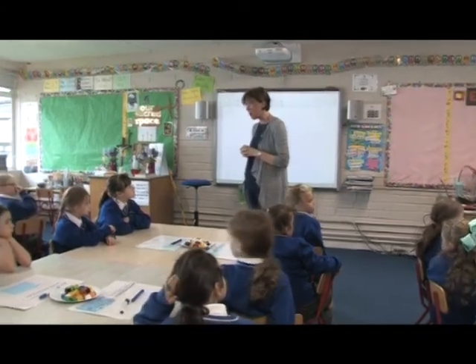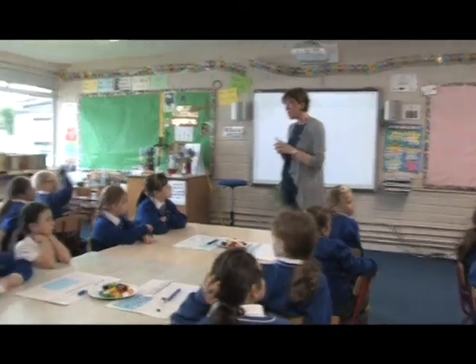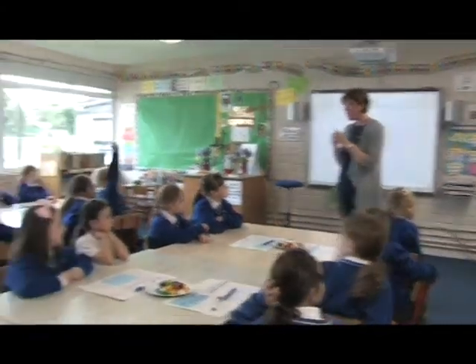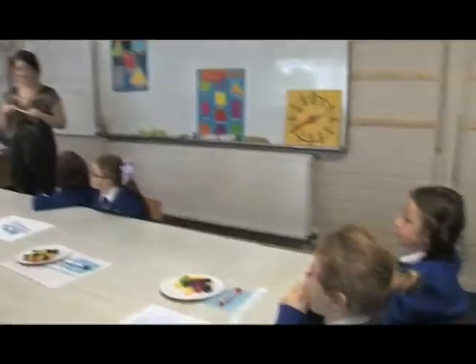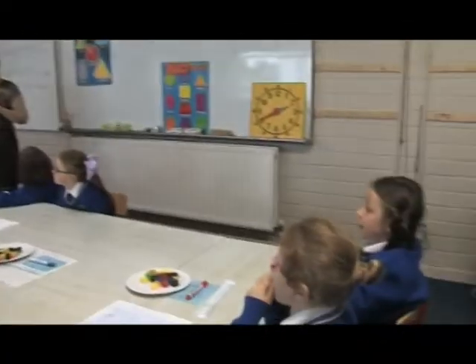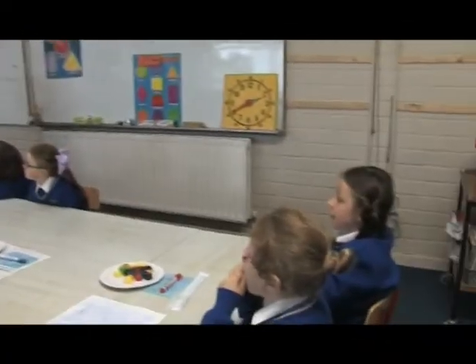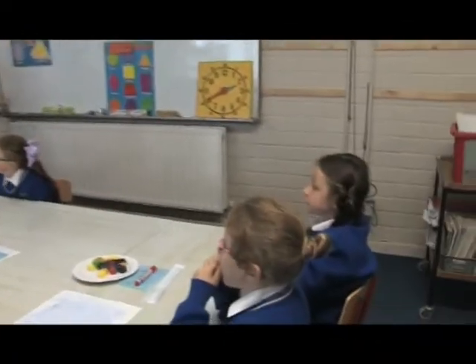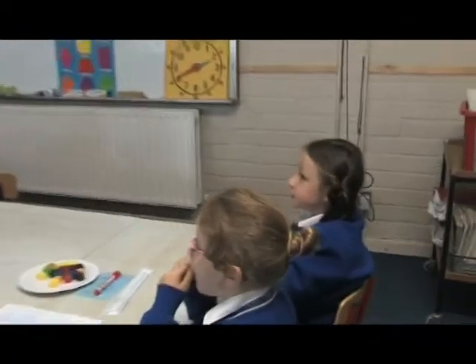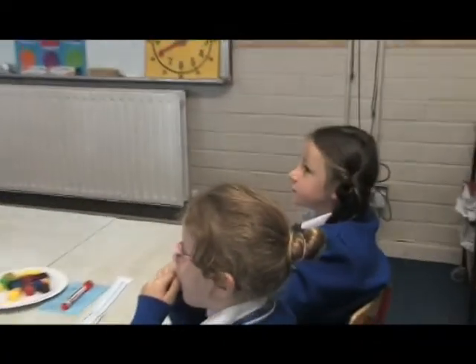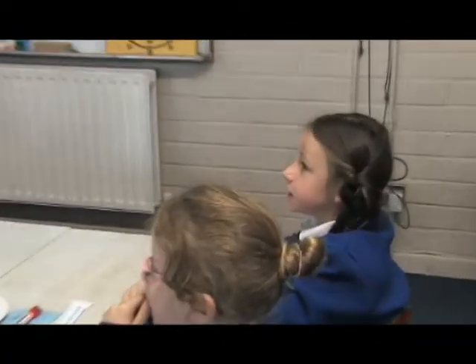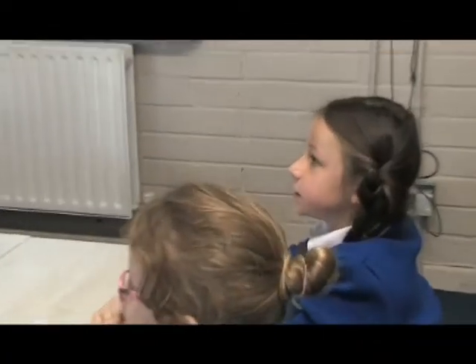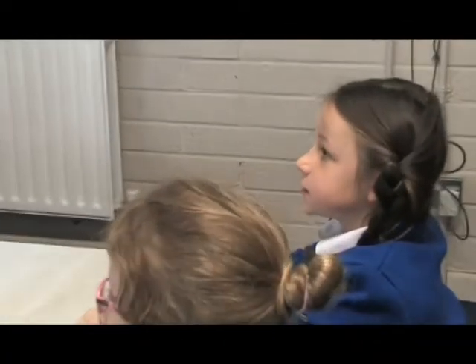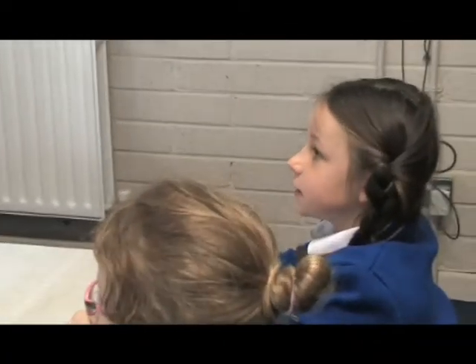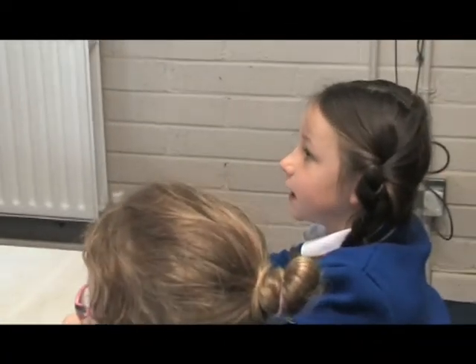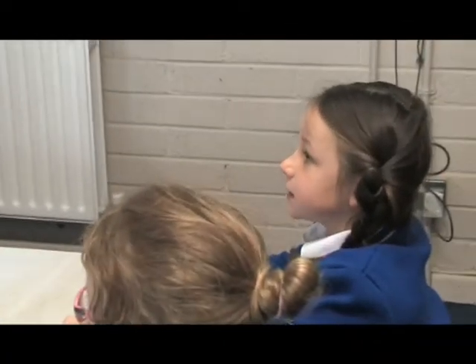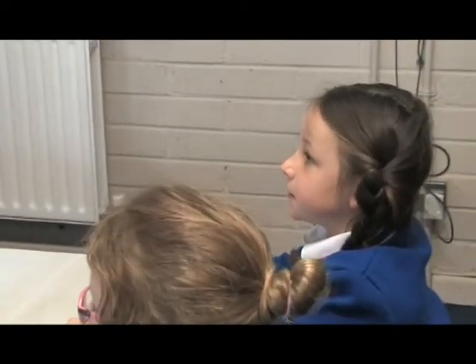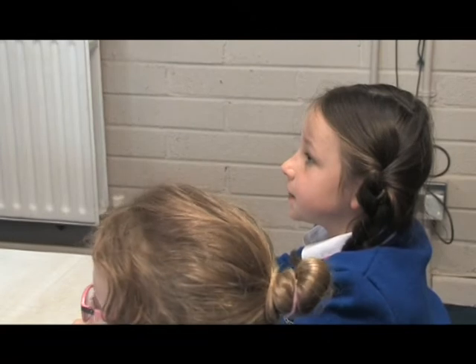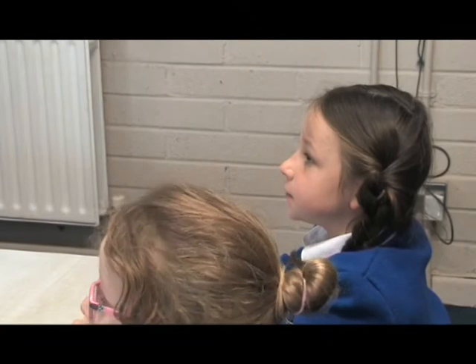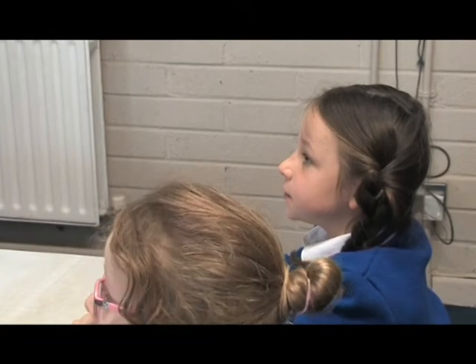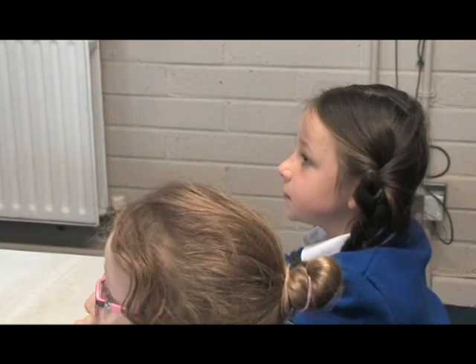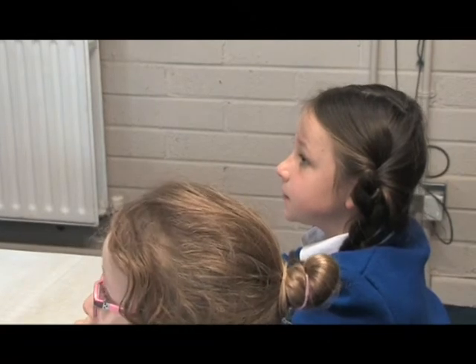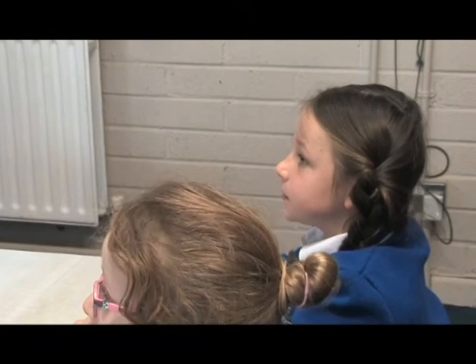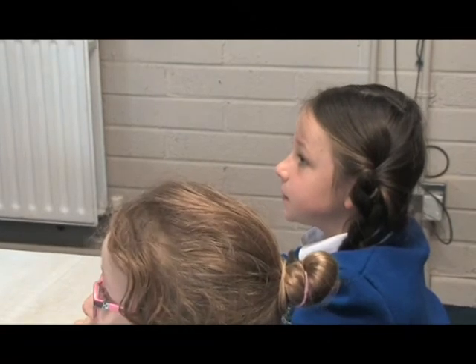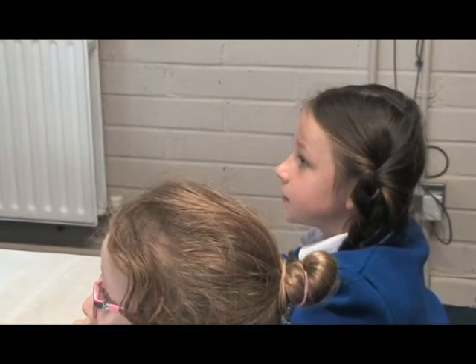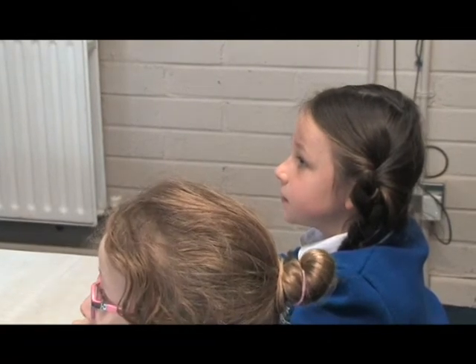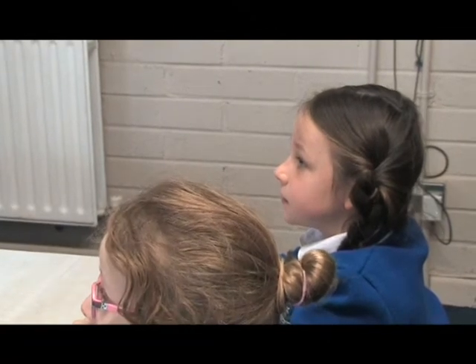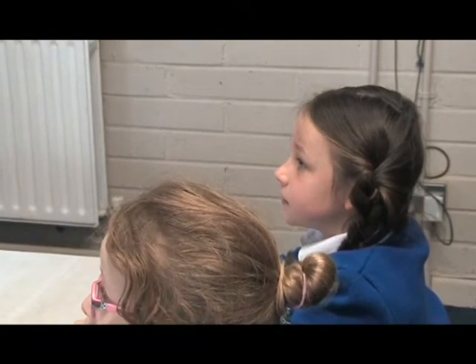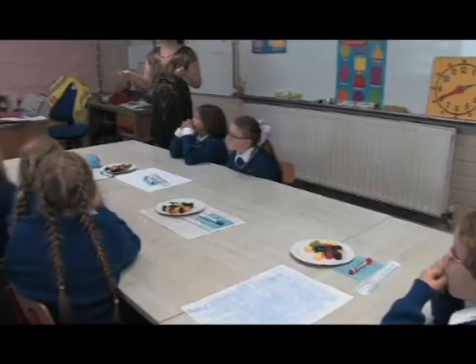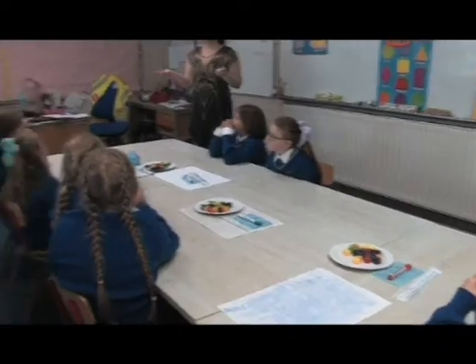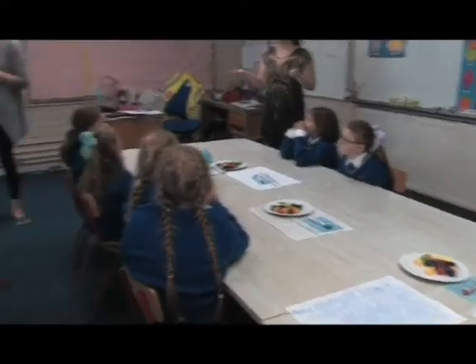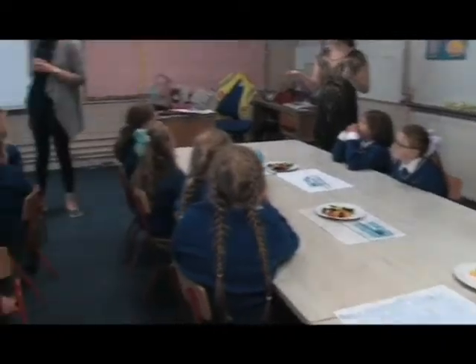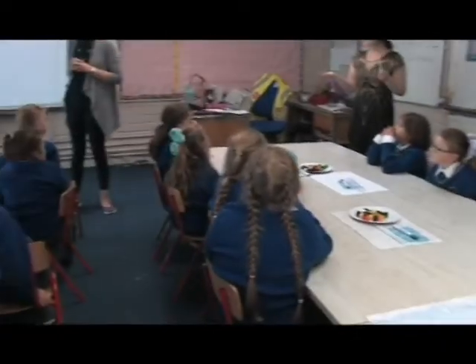A pupil, Genevieve, responds: have lots of ideas in your head and pick one. The teacher affirms this, saying she likes that answer, and reinforces the idea of lots of different ways.